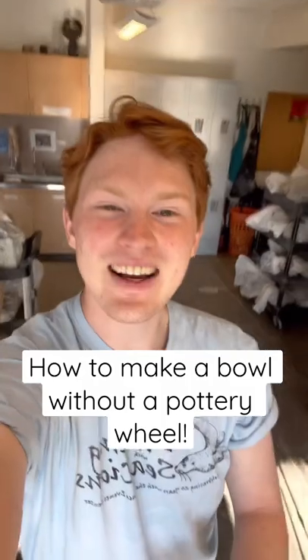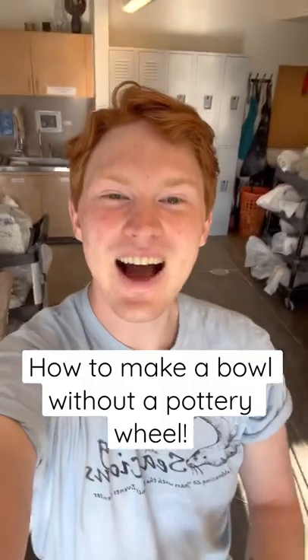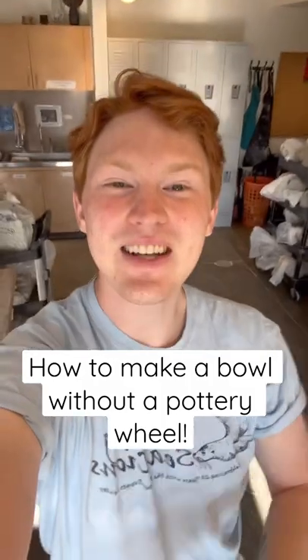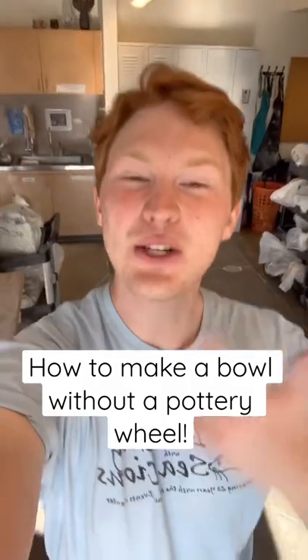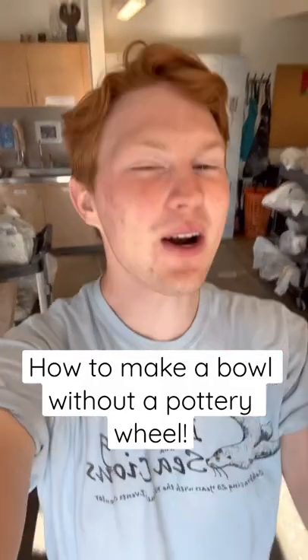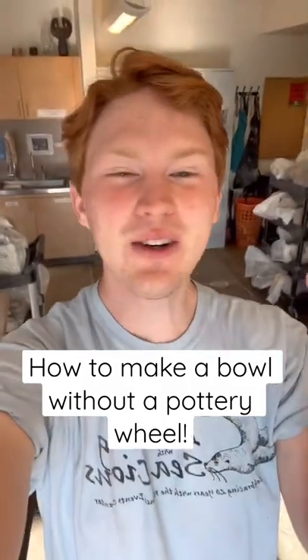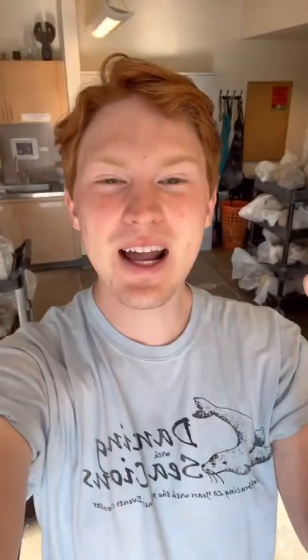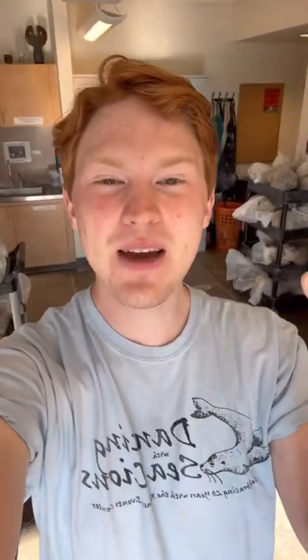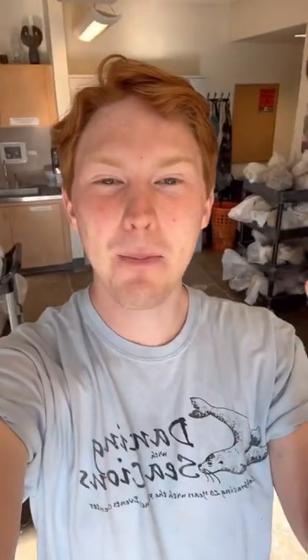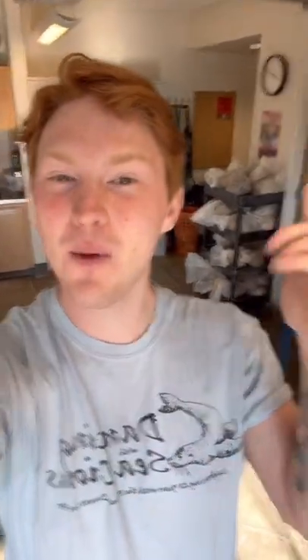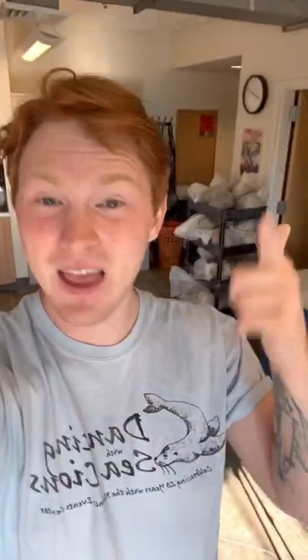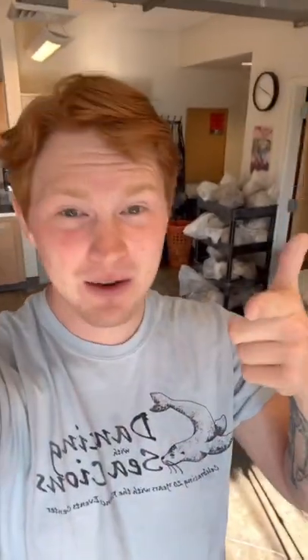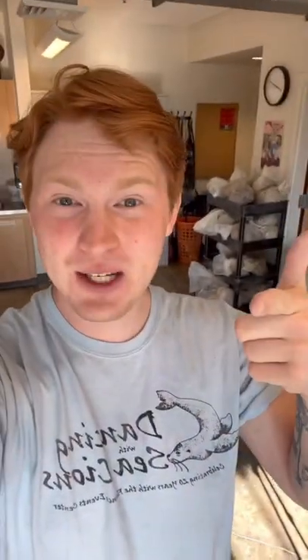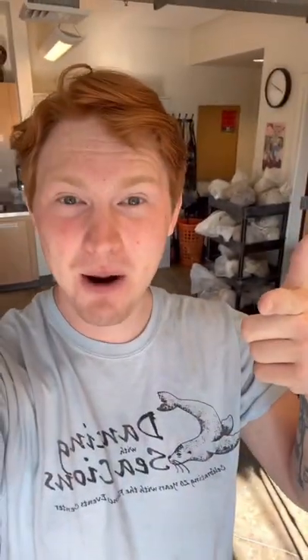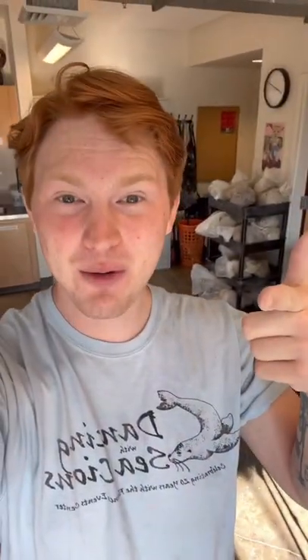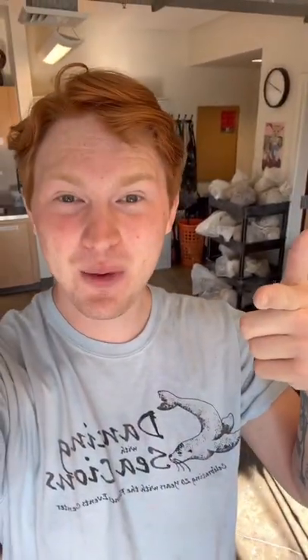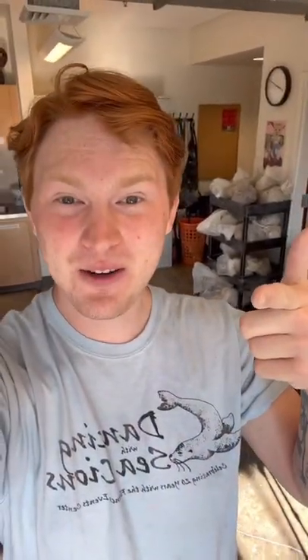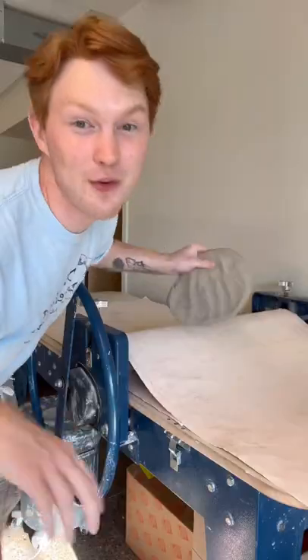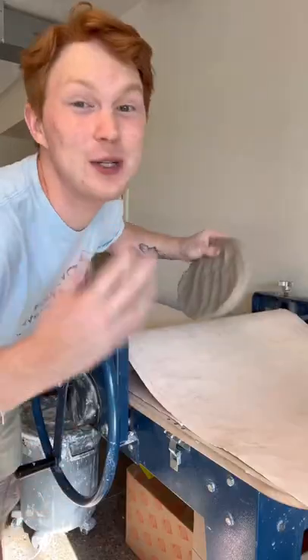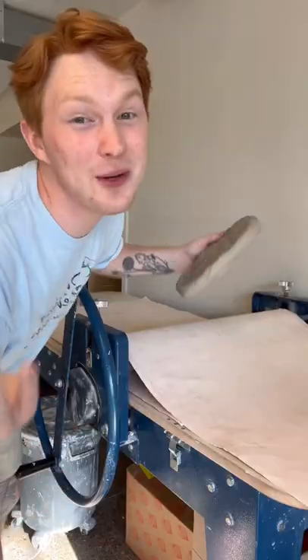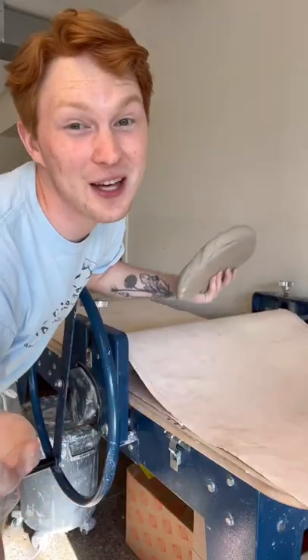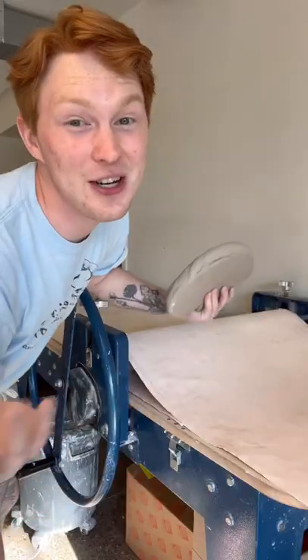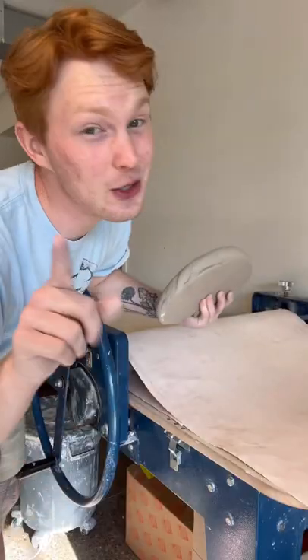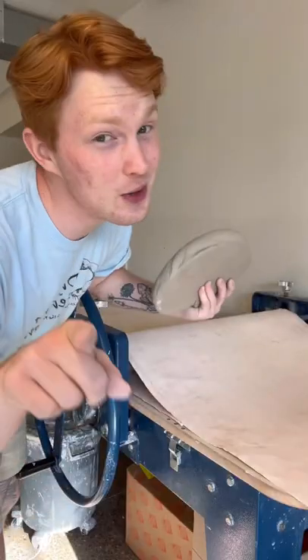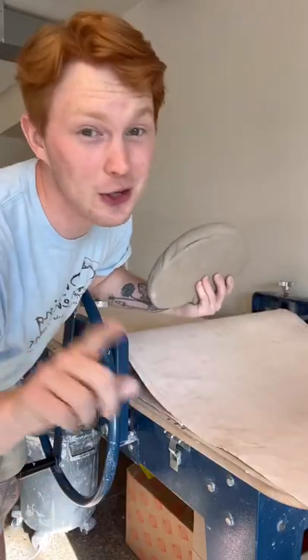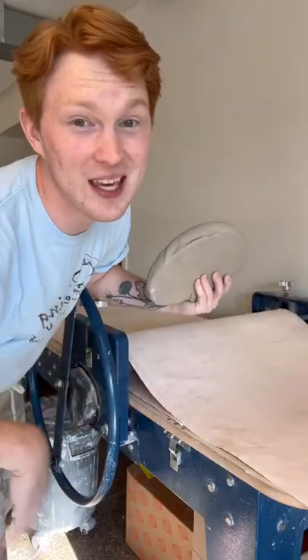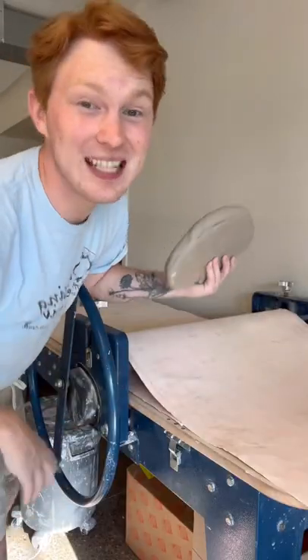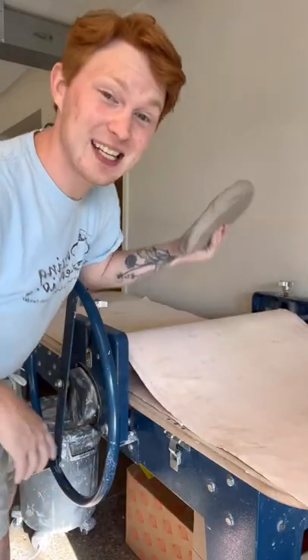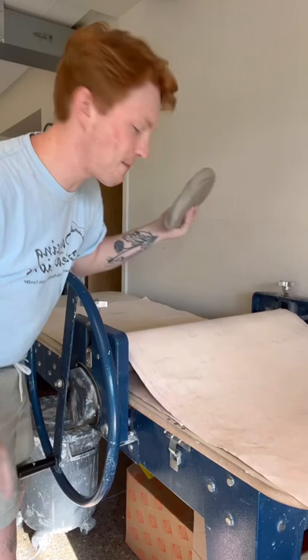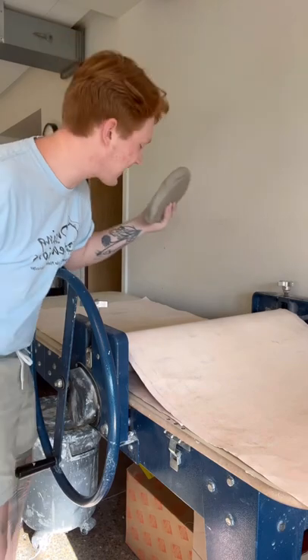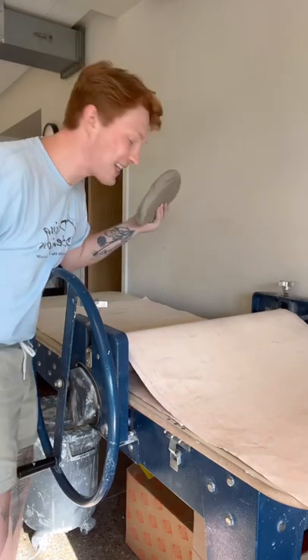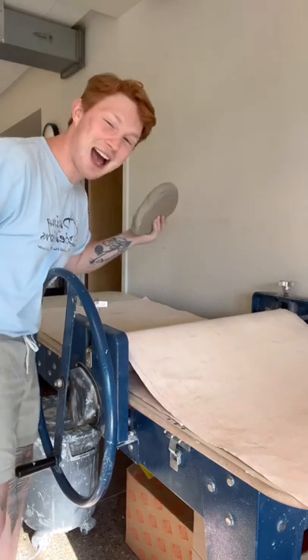Howdy, howdy! Do you want to learn how to make a bowl without using a pottery wheel? First thing we're going to do — you guessed it — make a slab.